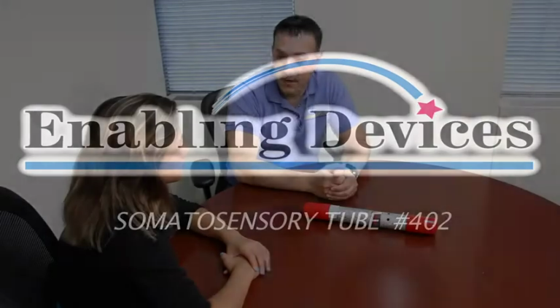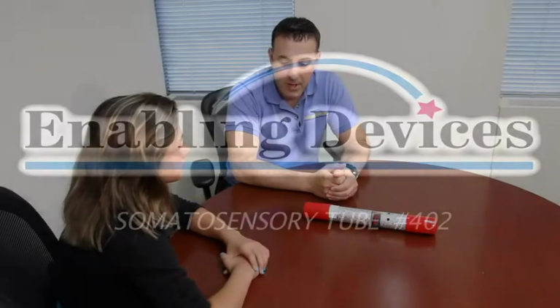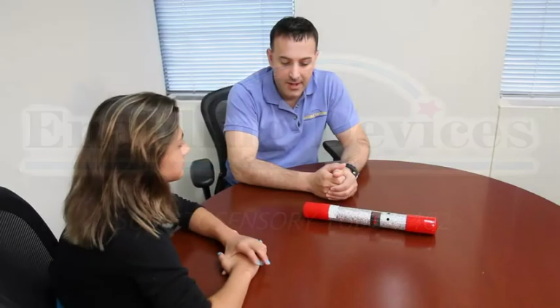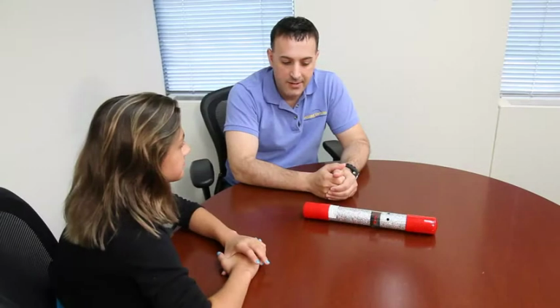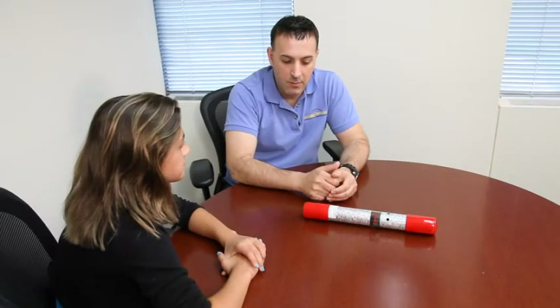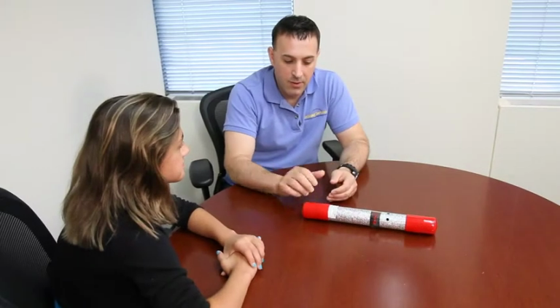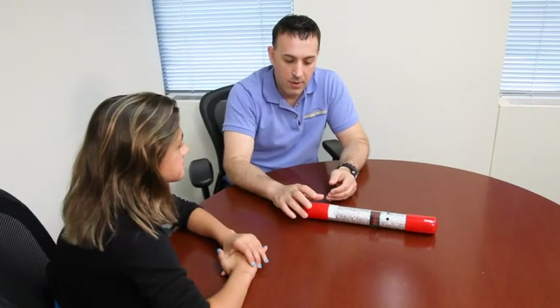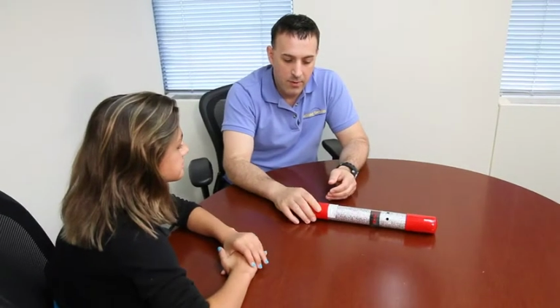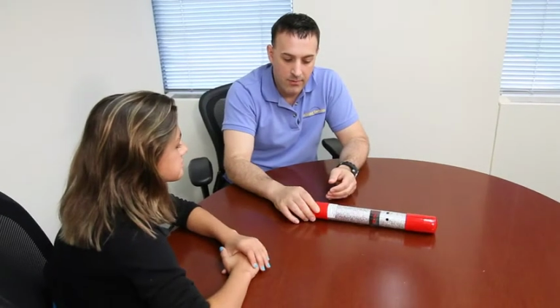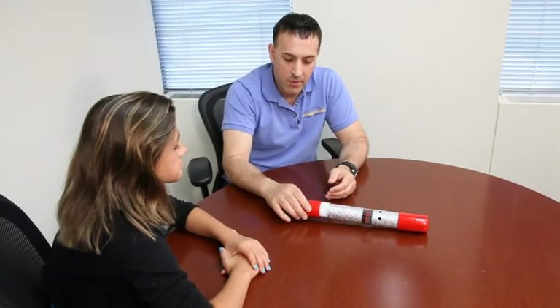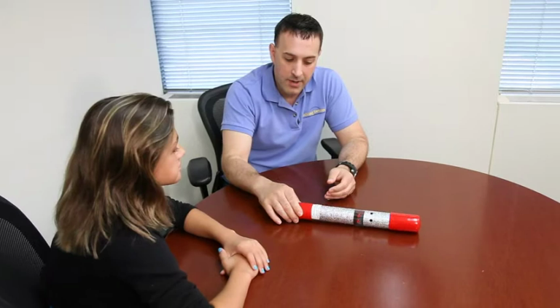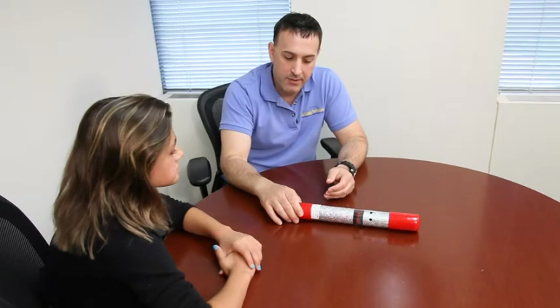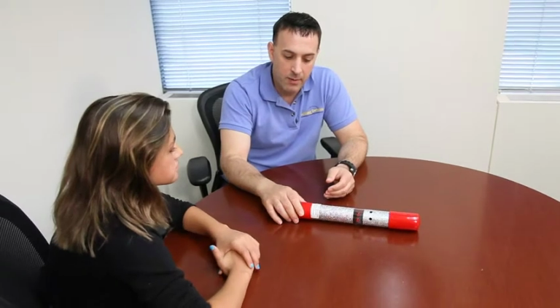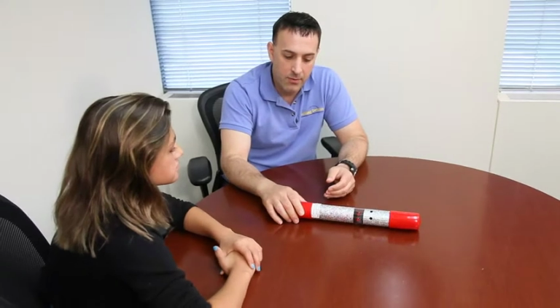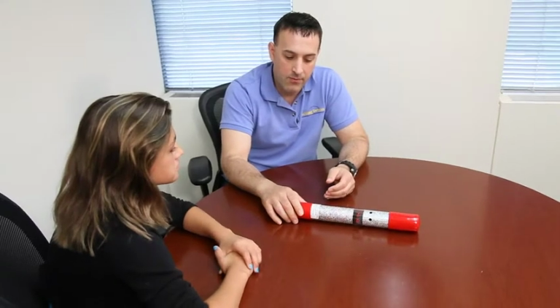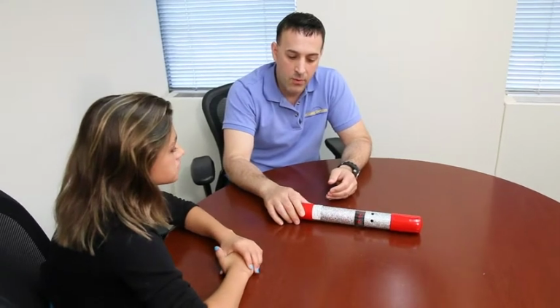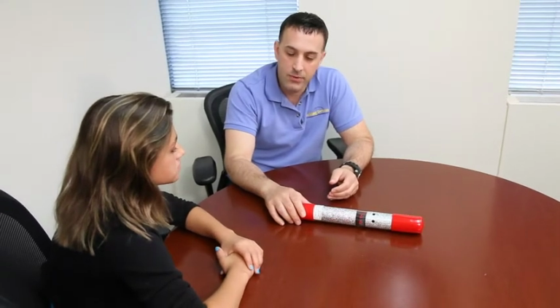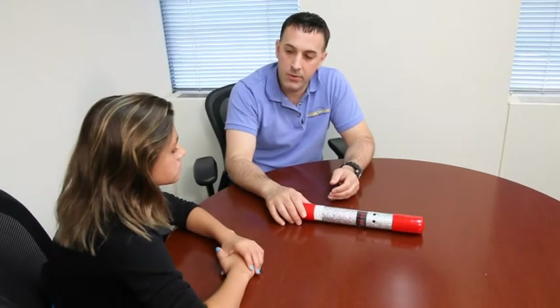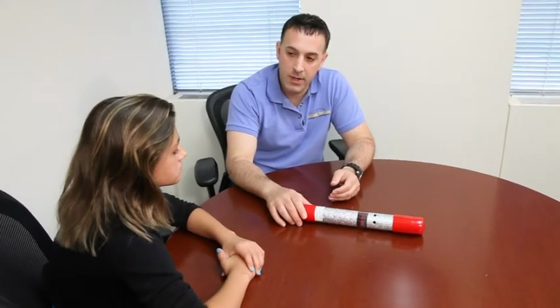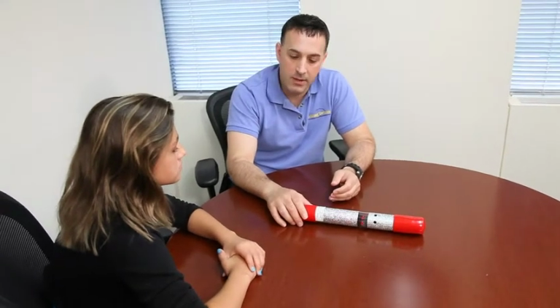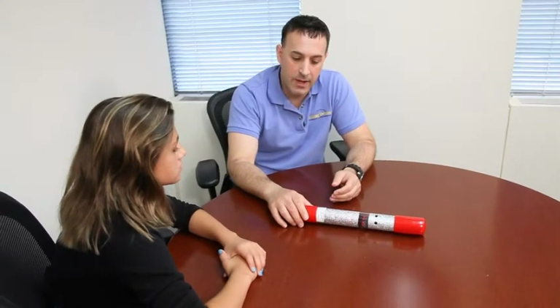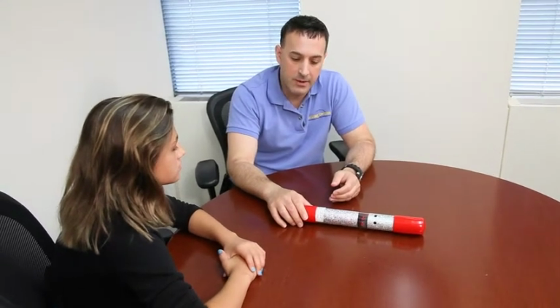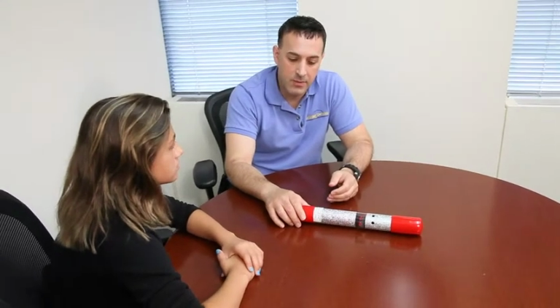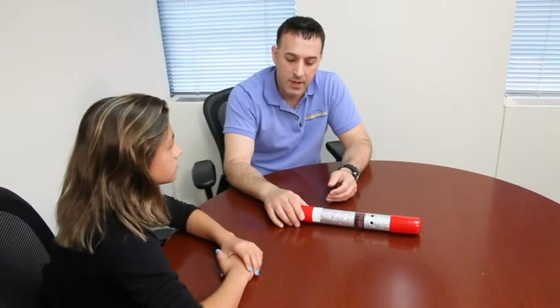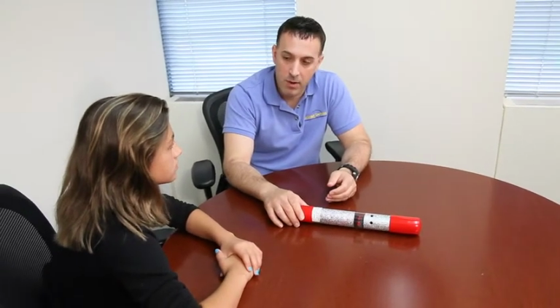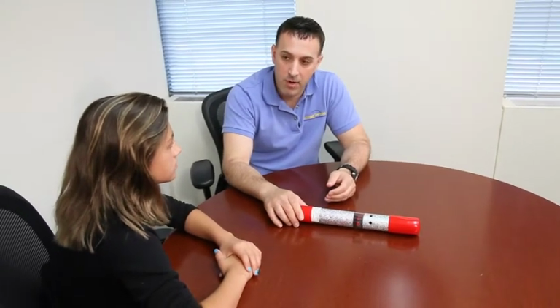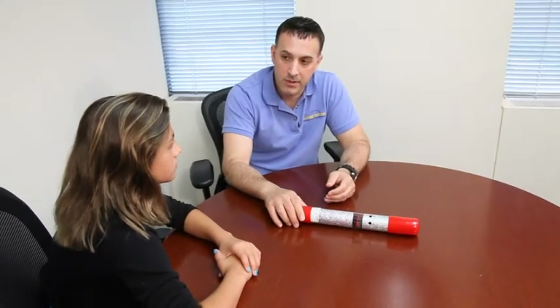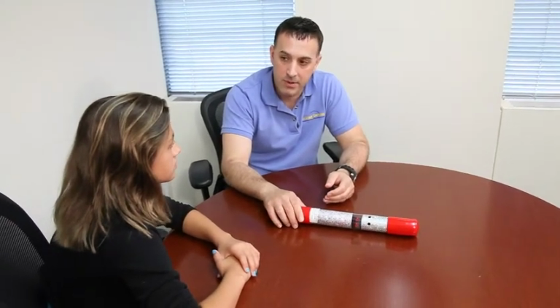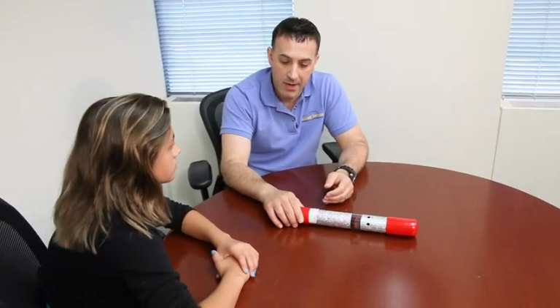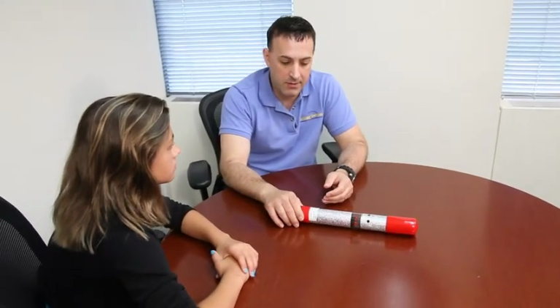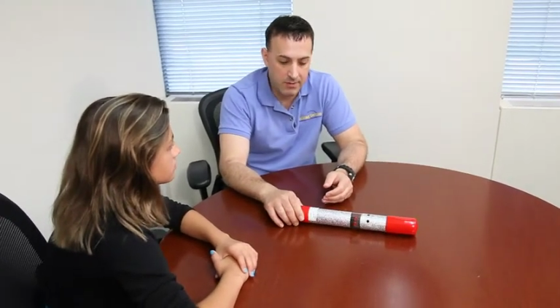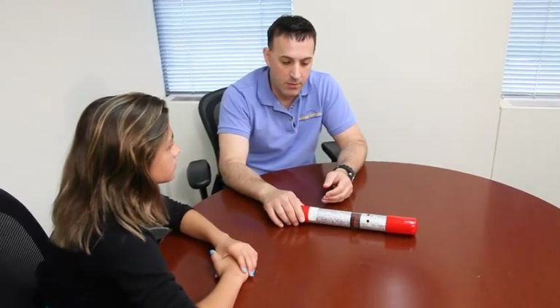Today, Sam, we're going to look at one of our products, number 402, the Lights, Music, and Vibration Somatosensory Tube.